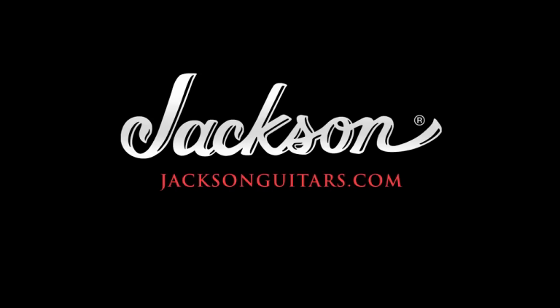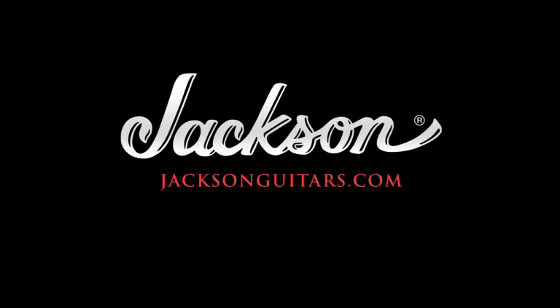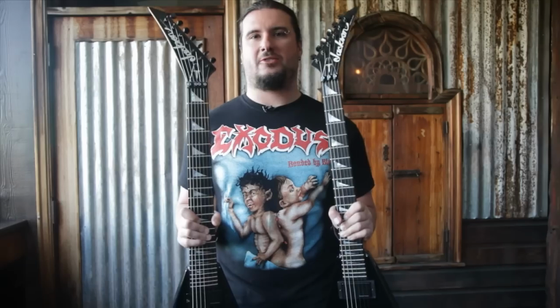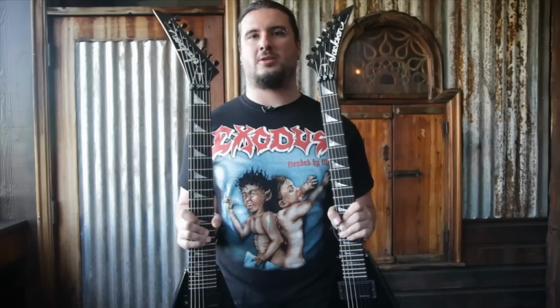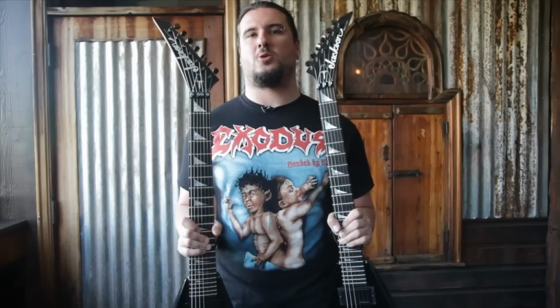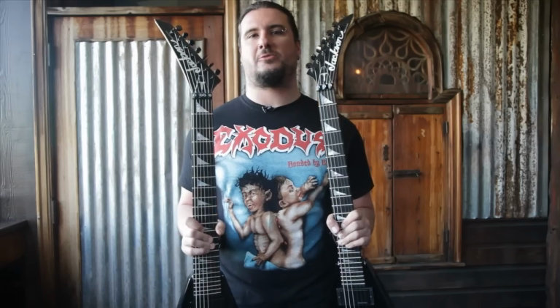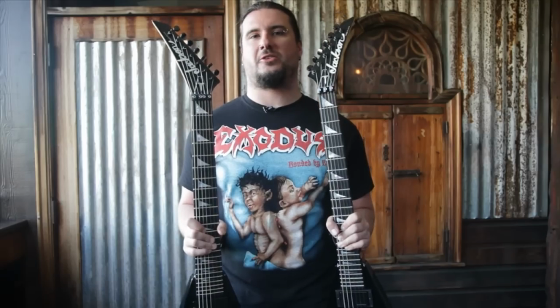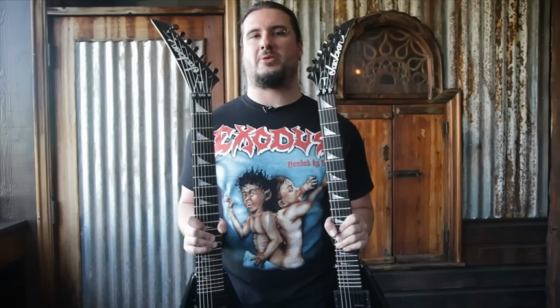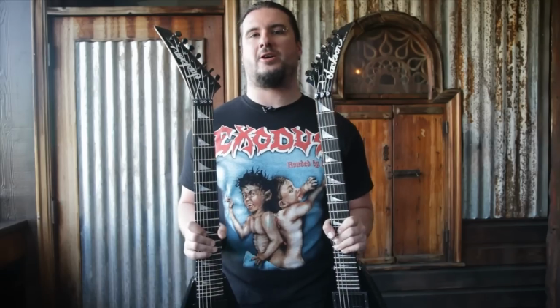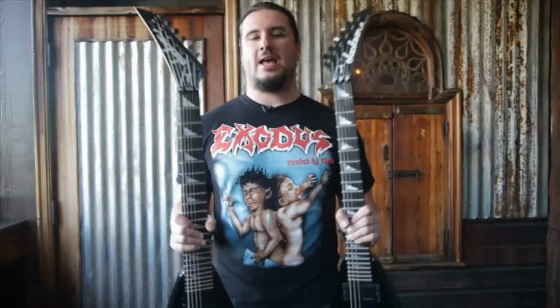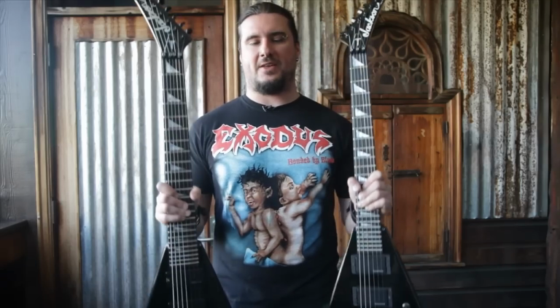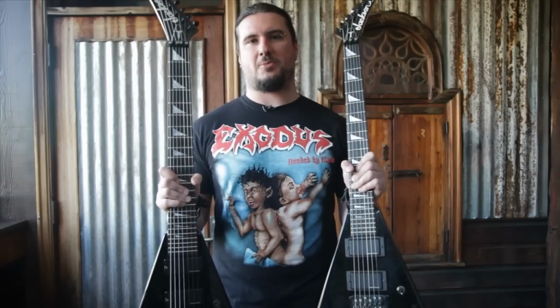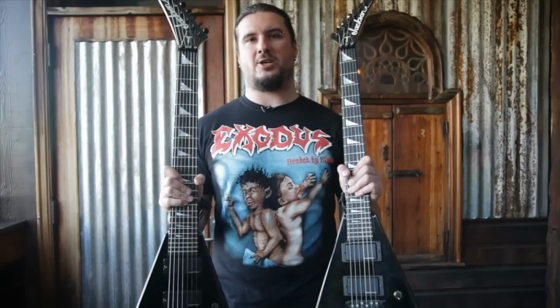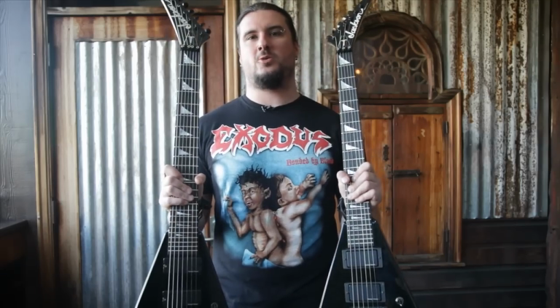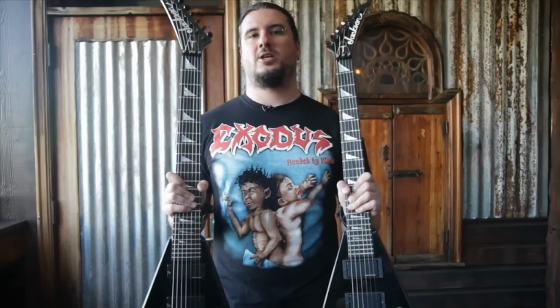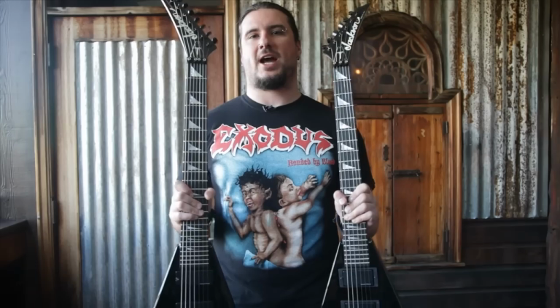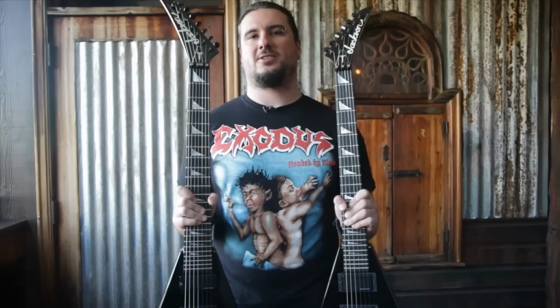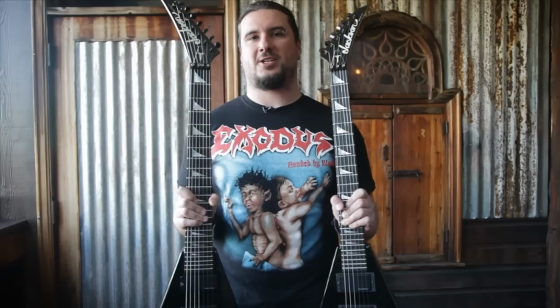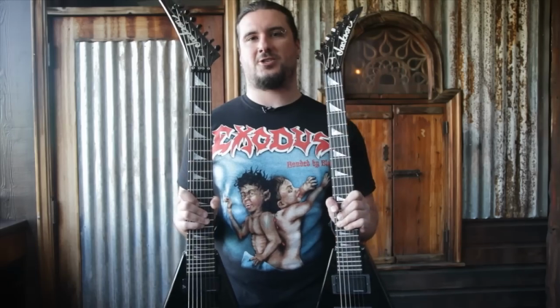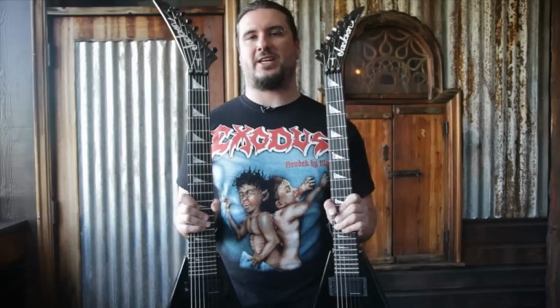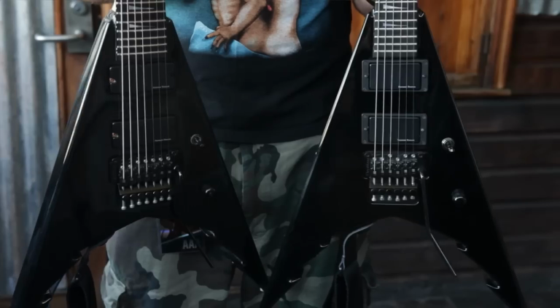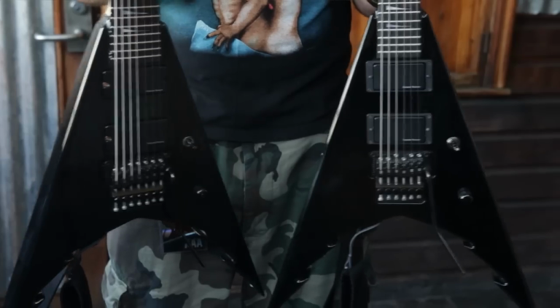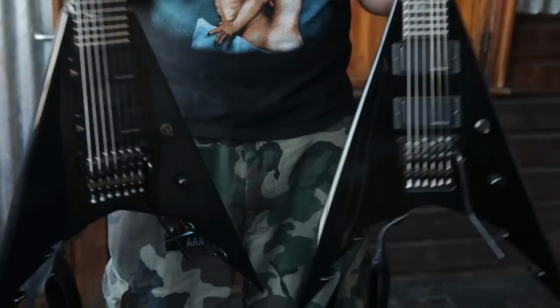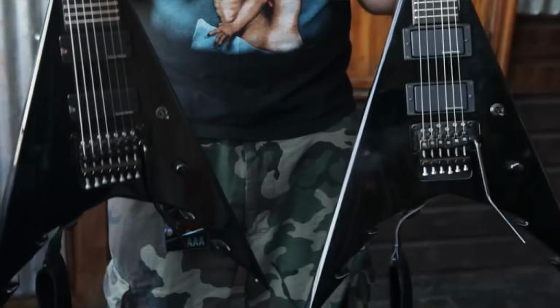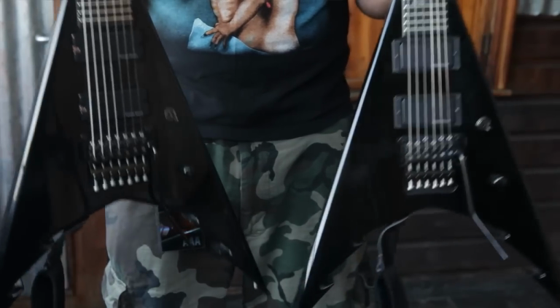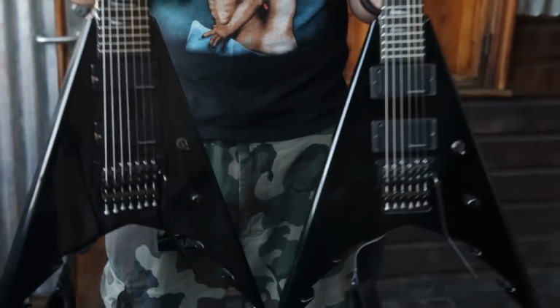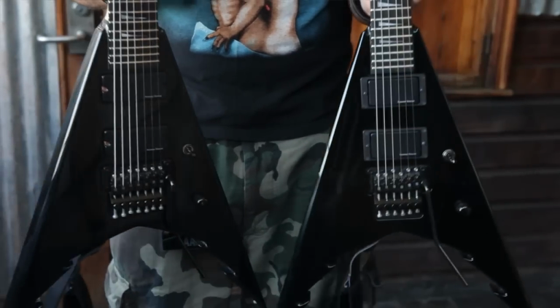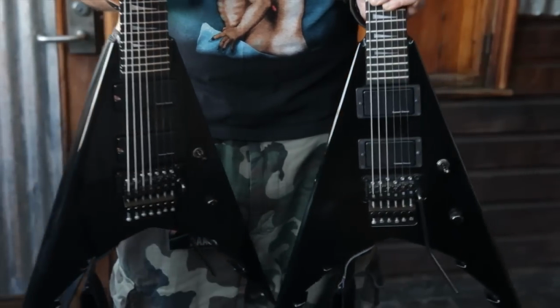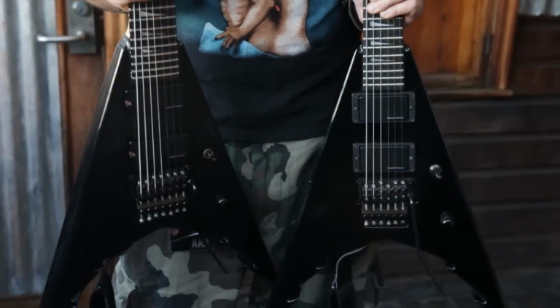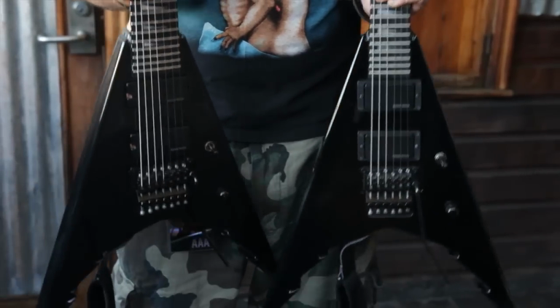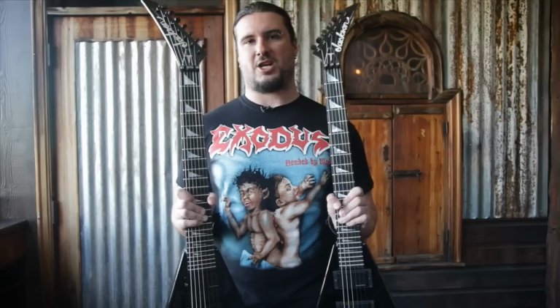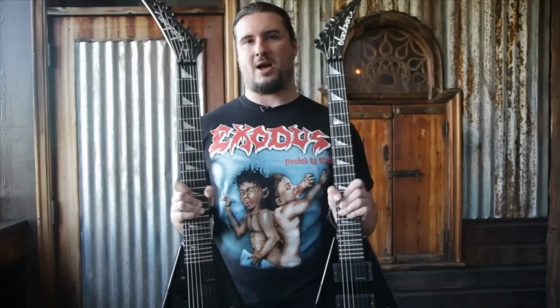Hey everyone, Corey from Trivium here and these are my new Jackson Signature King V's 6 and 7 string guitars. Check them out.